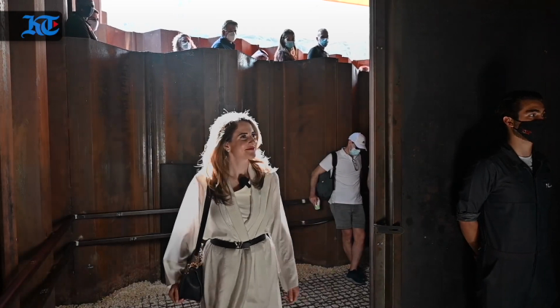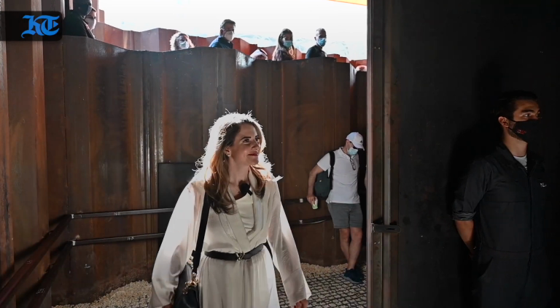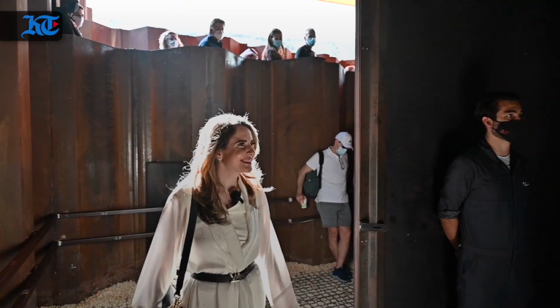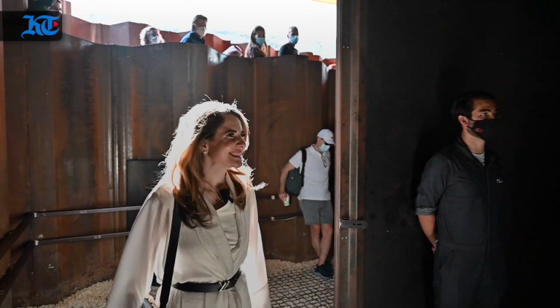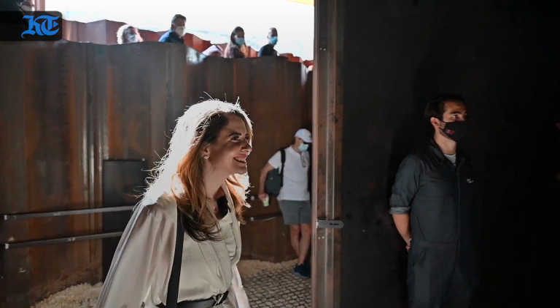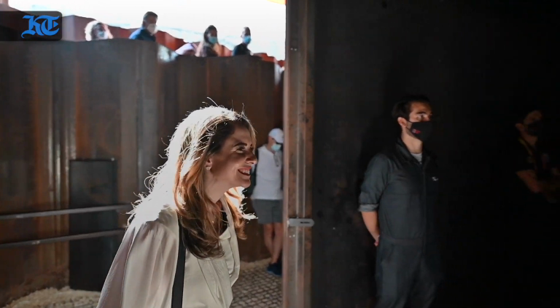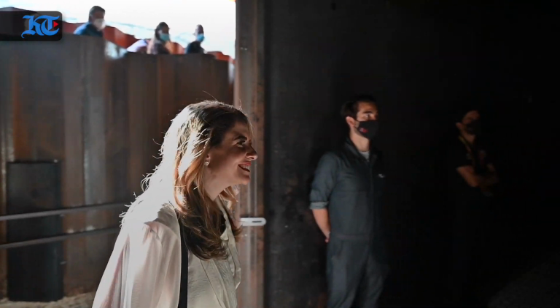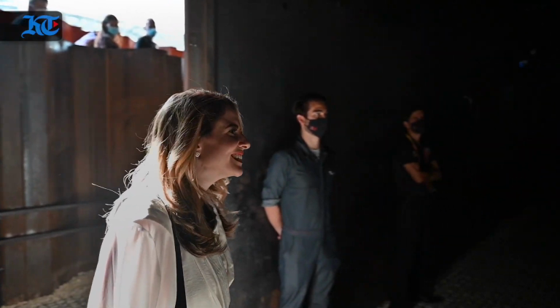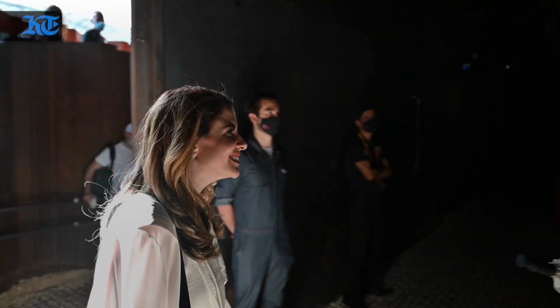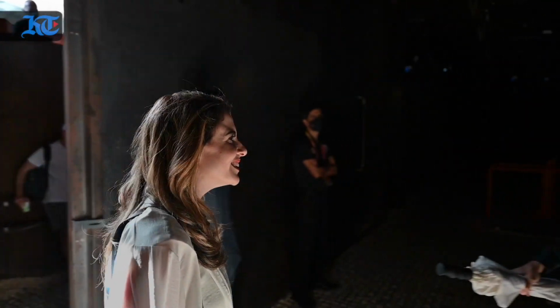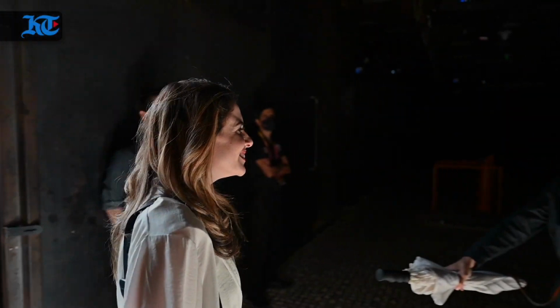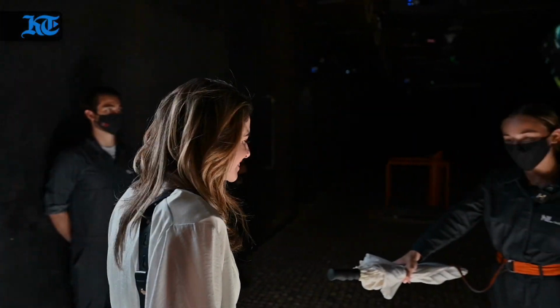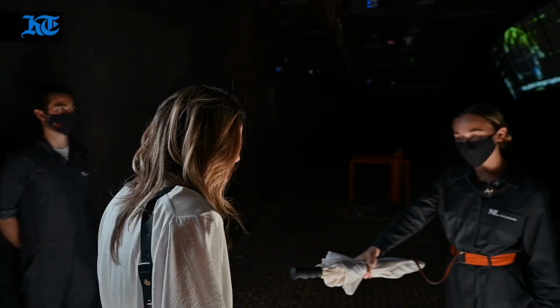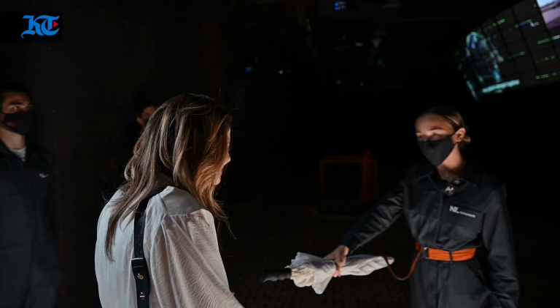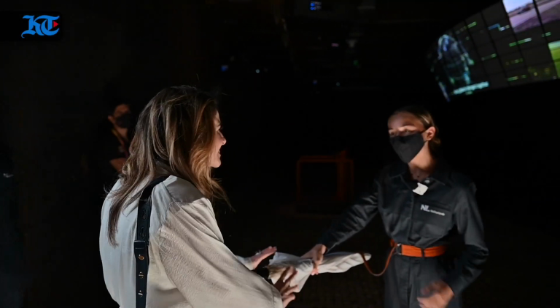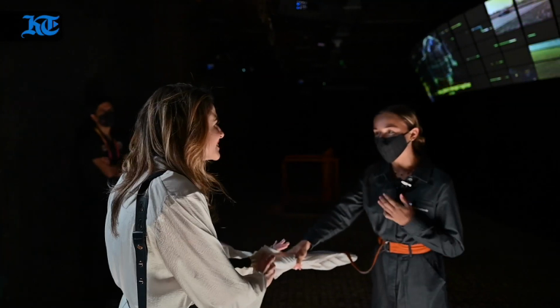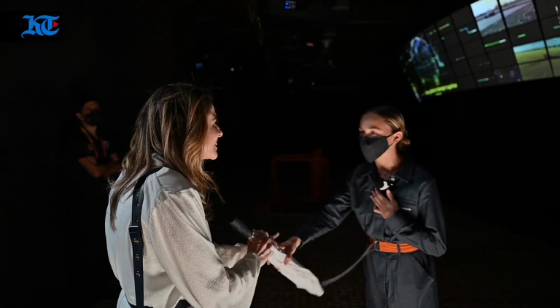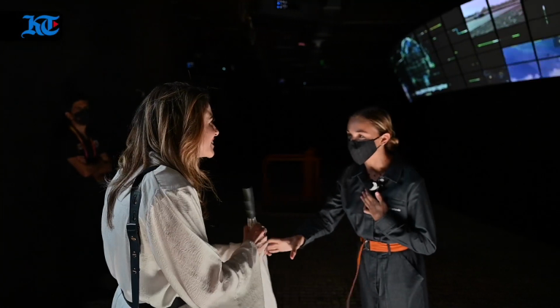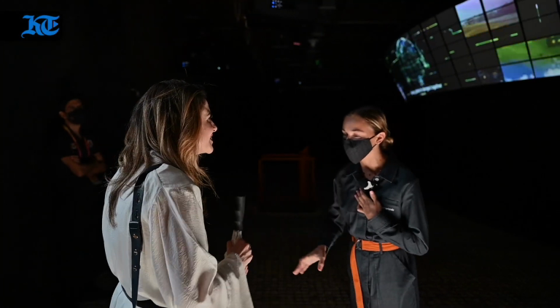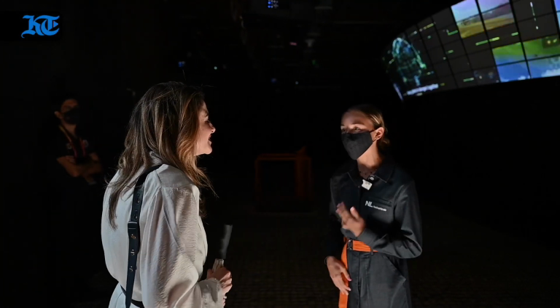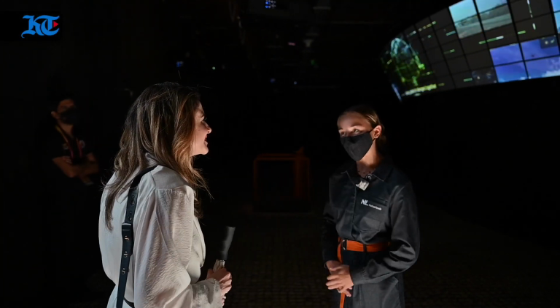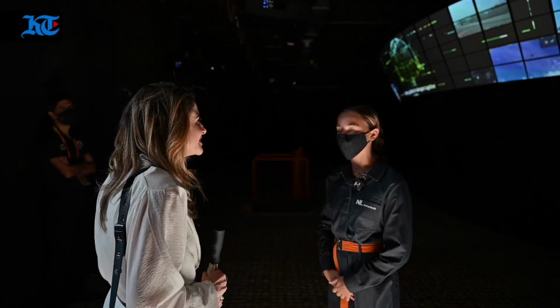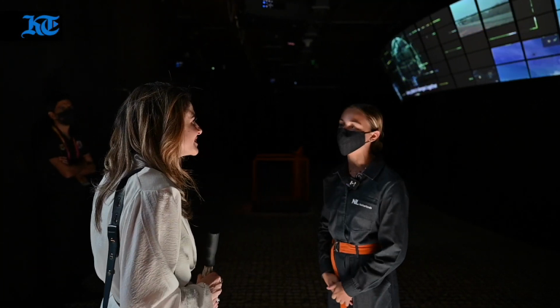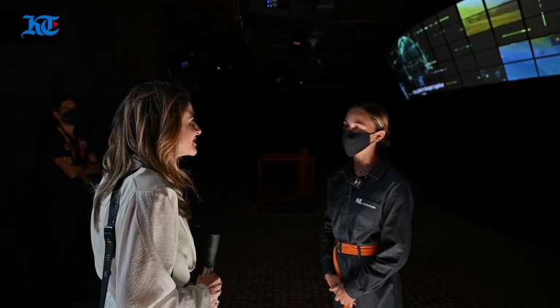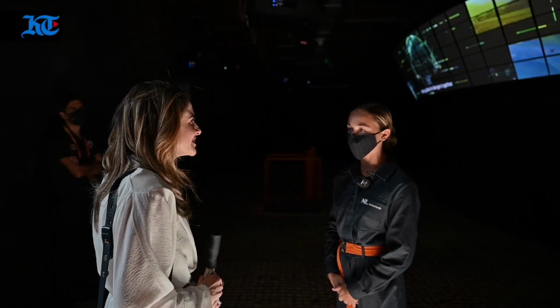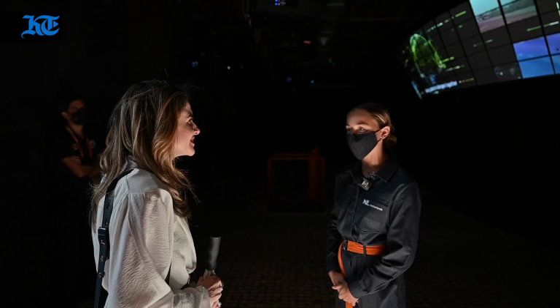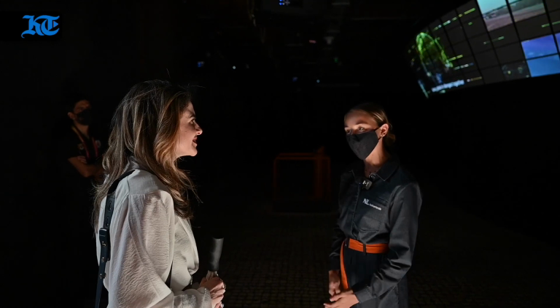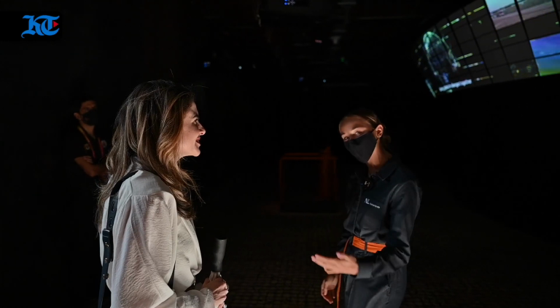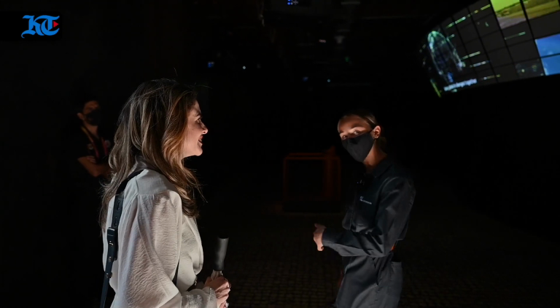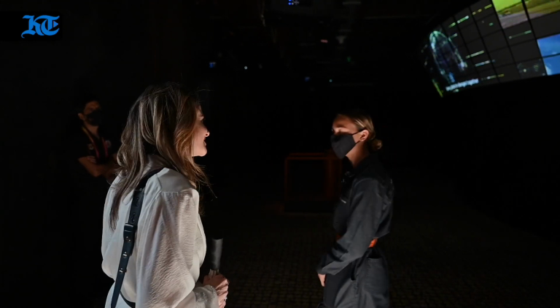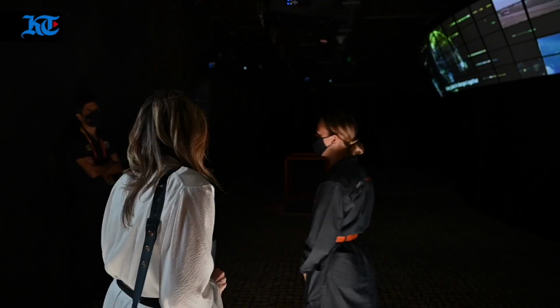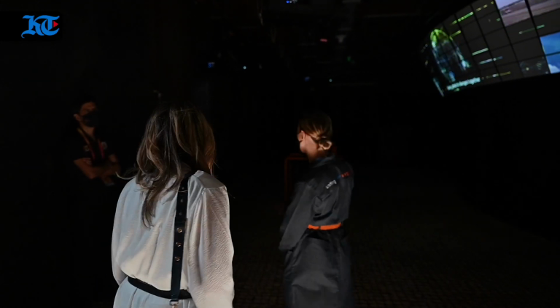Hi, welcome to the Netherlands Pavilion. My name is Maxim and I'll give you a tour today. Come join me.